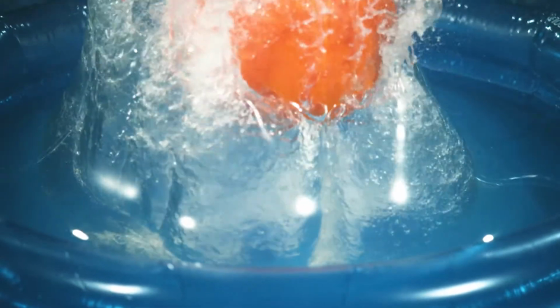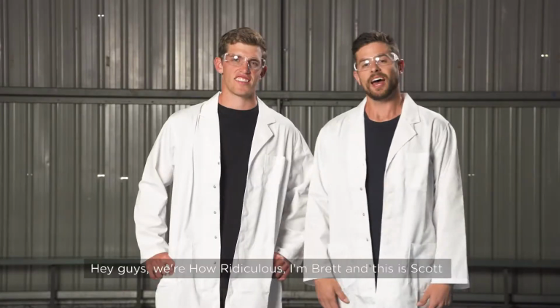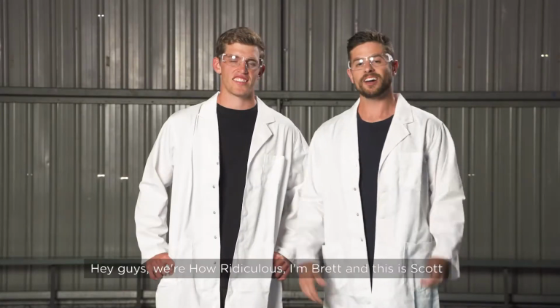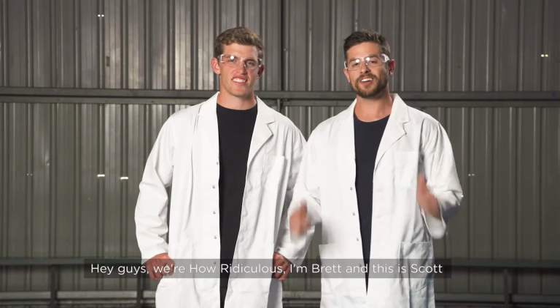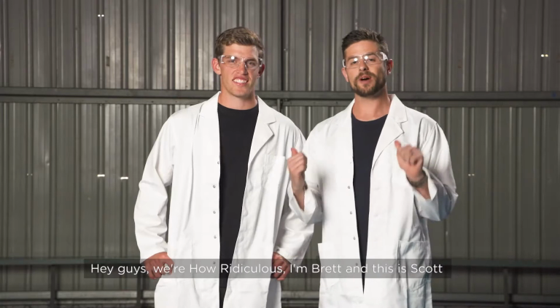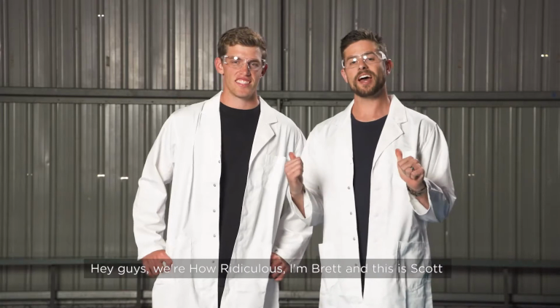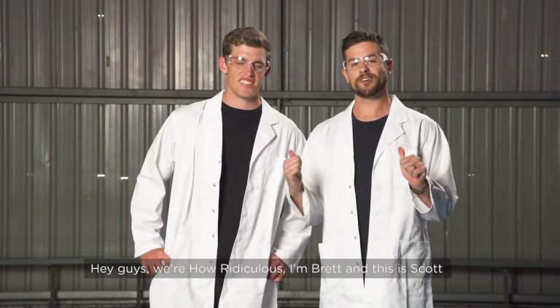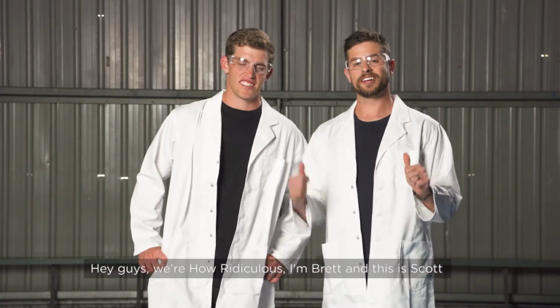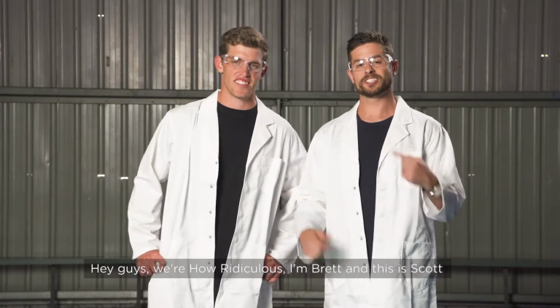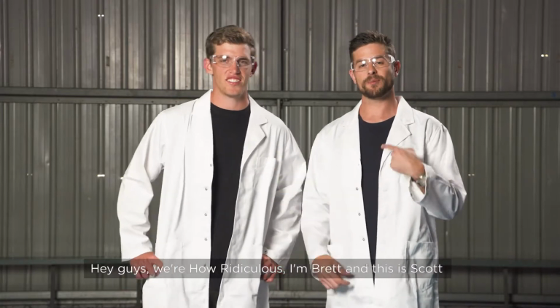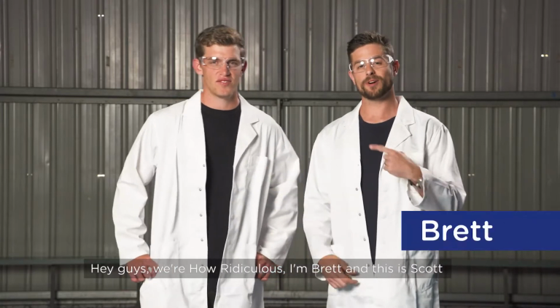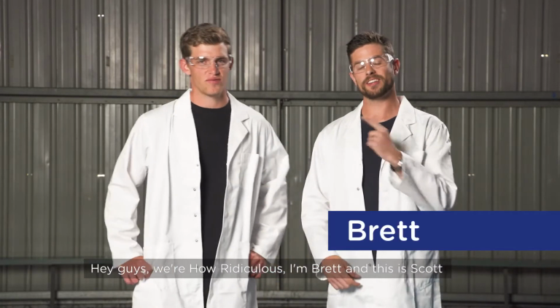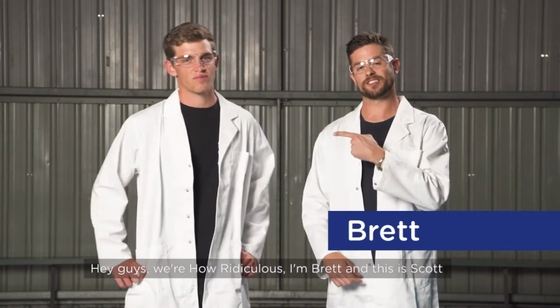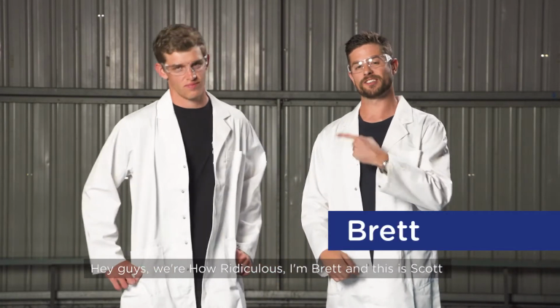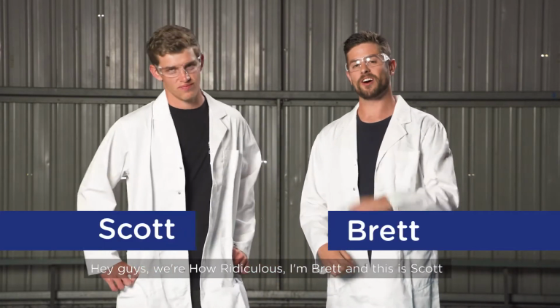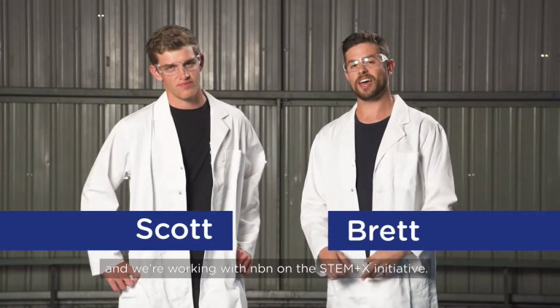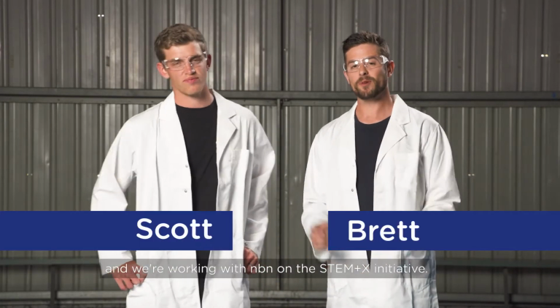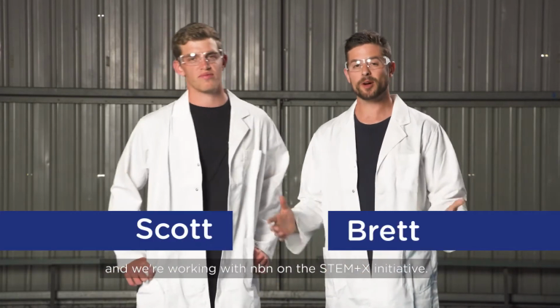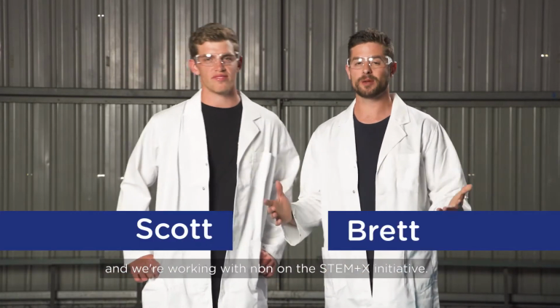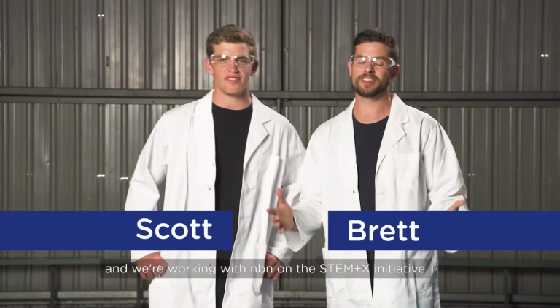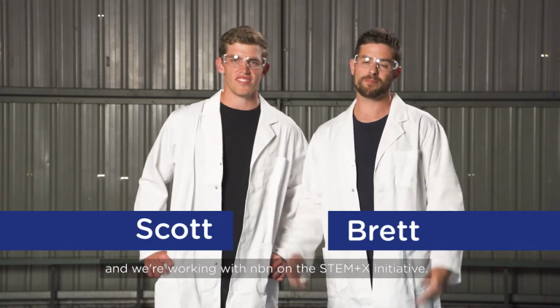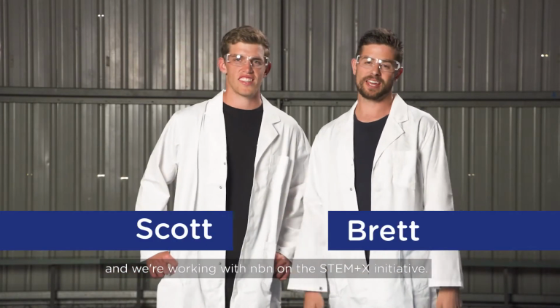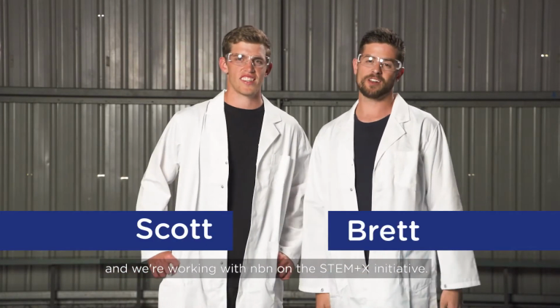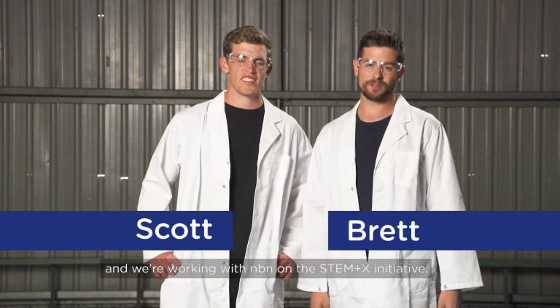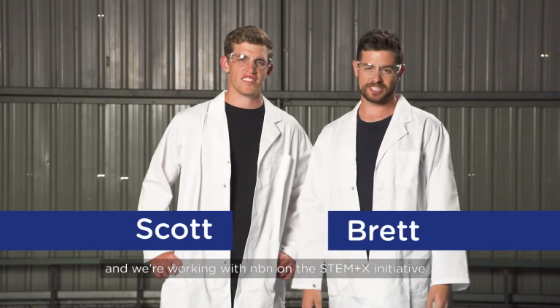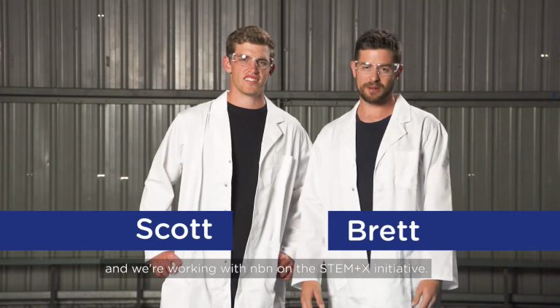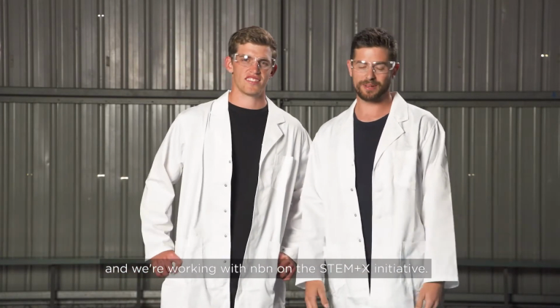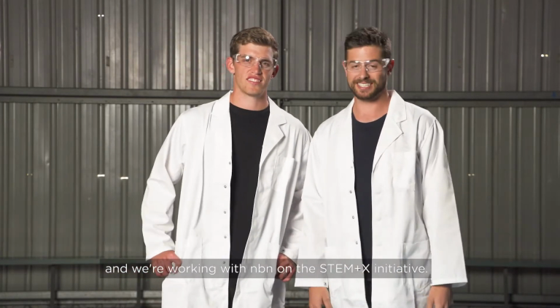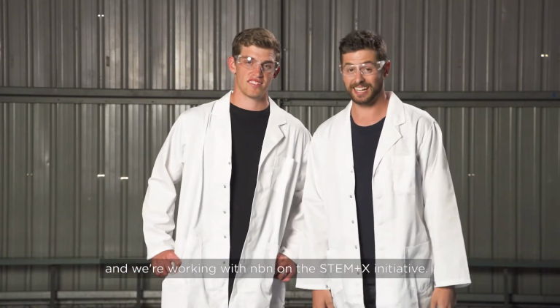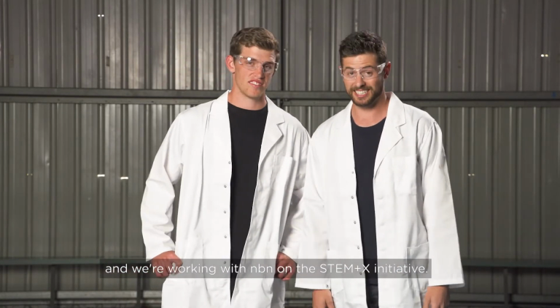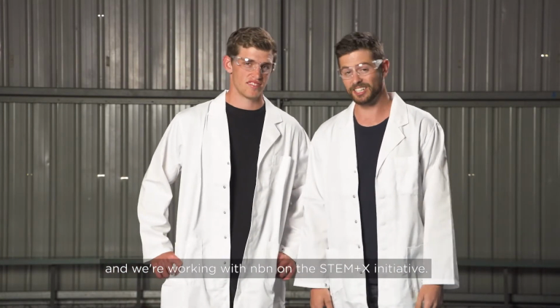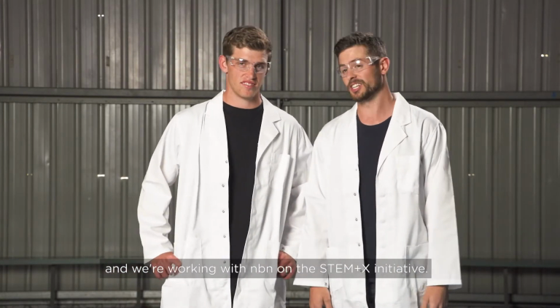Hey guys, we're How Ridiculous, I'm Brett and this is Scott and we're working with NBN on the STEM Plus X initiative.